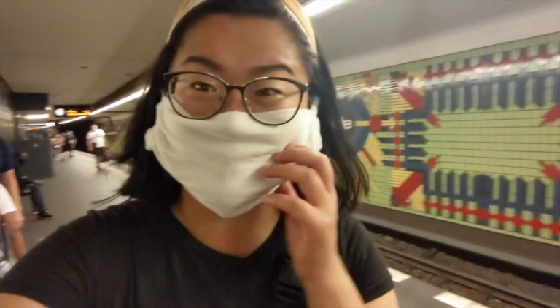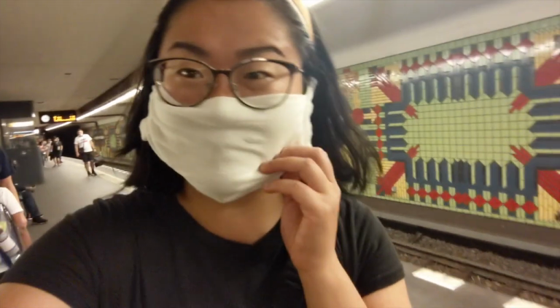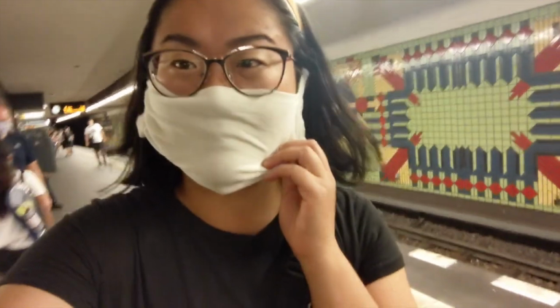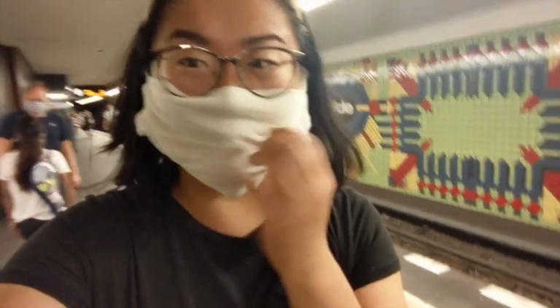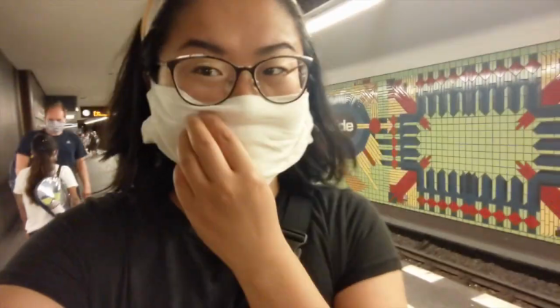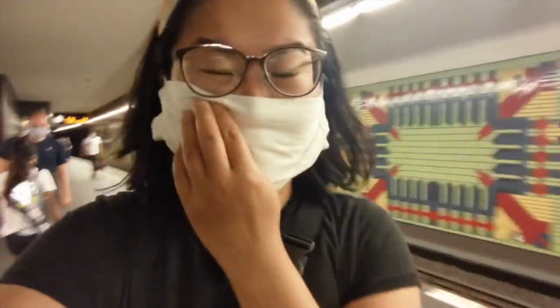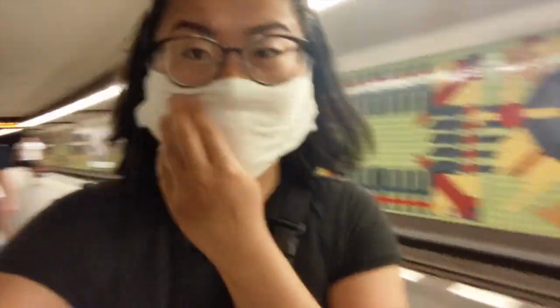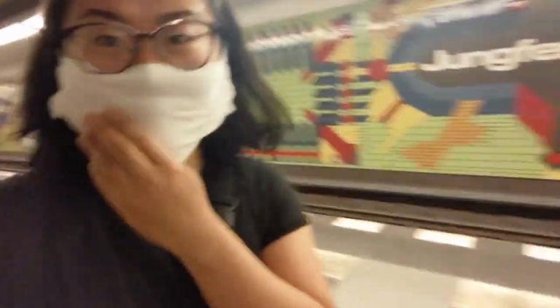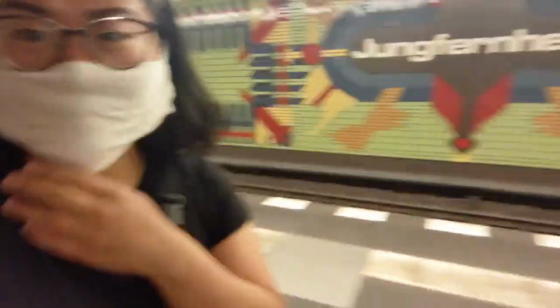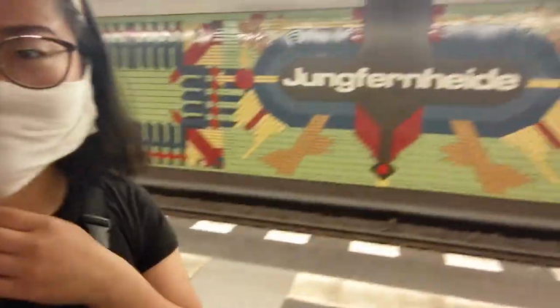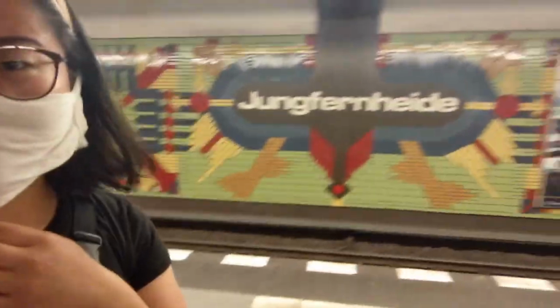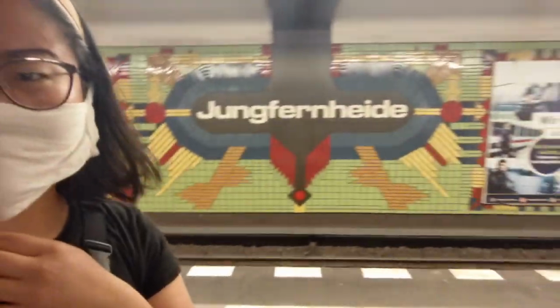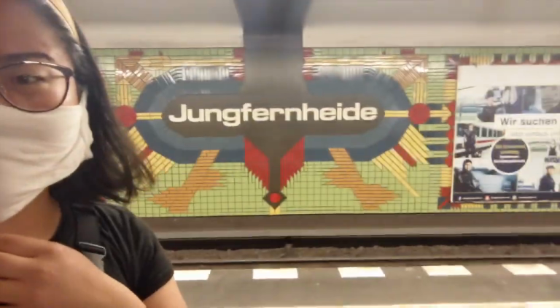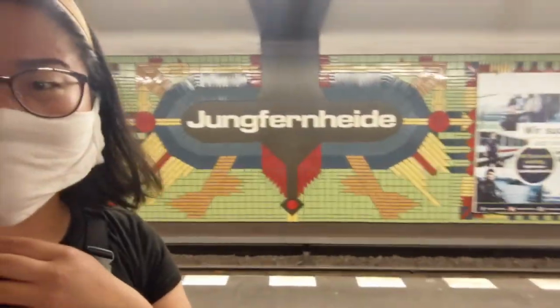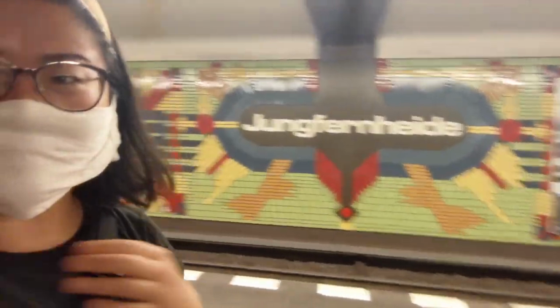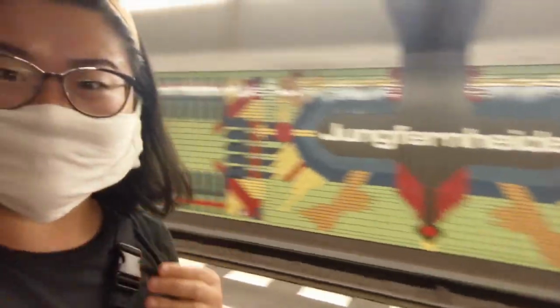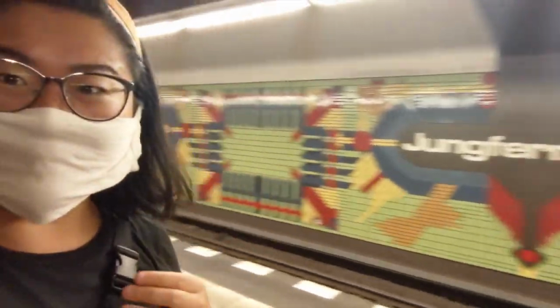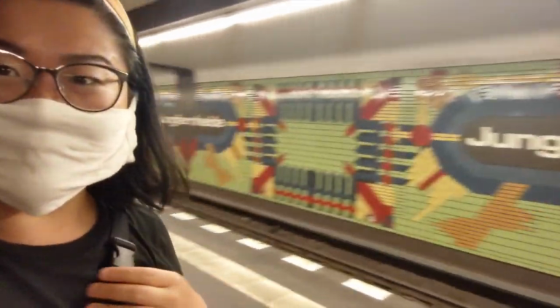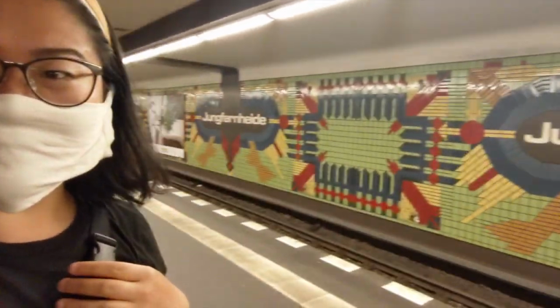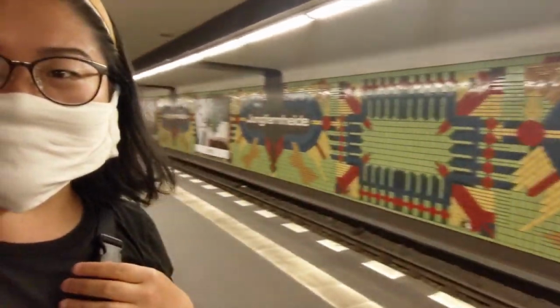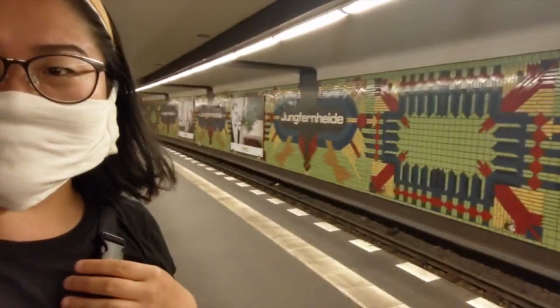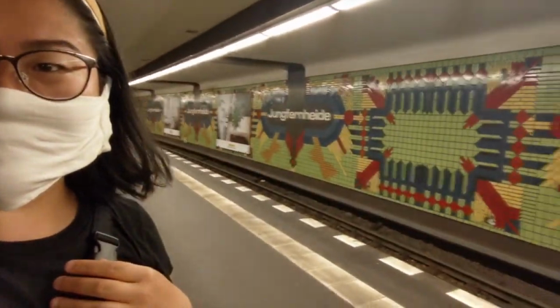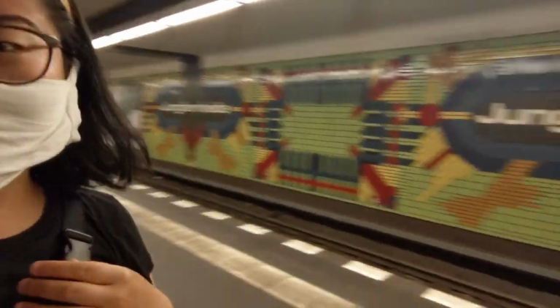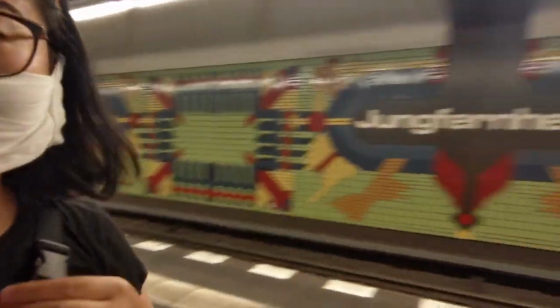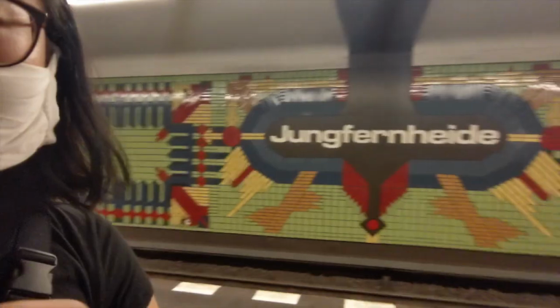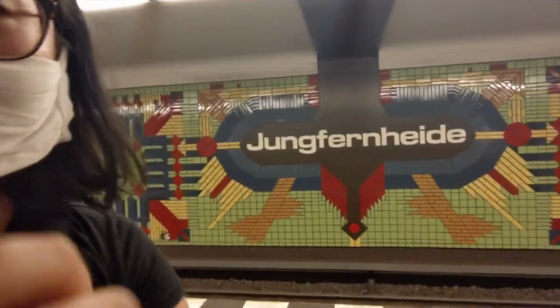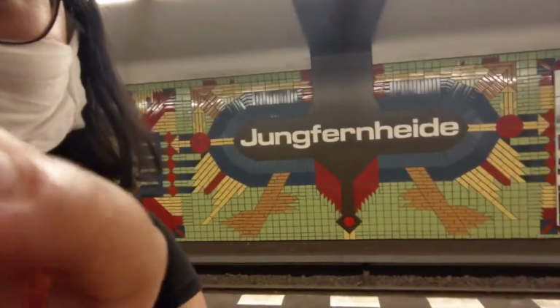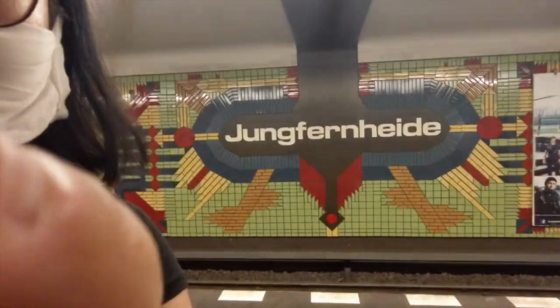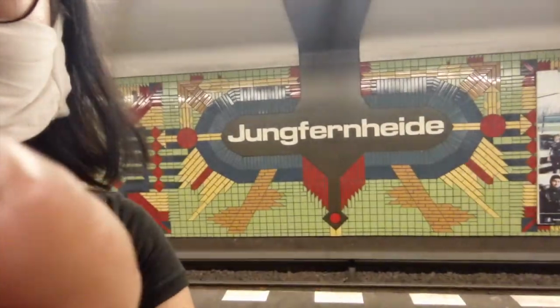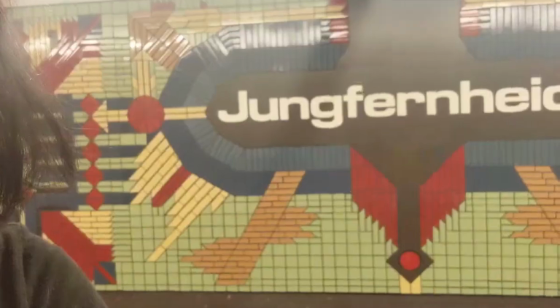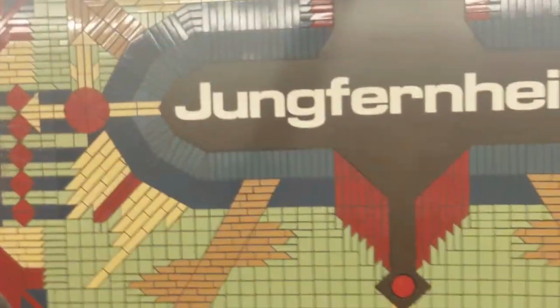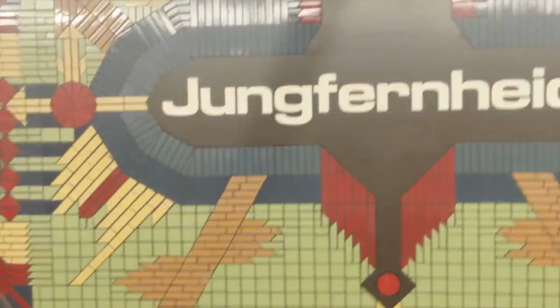We're going home on the subway and I just wanted to show the beautiful tiles at this subway station.